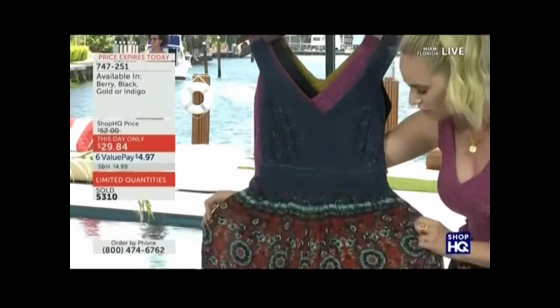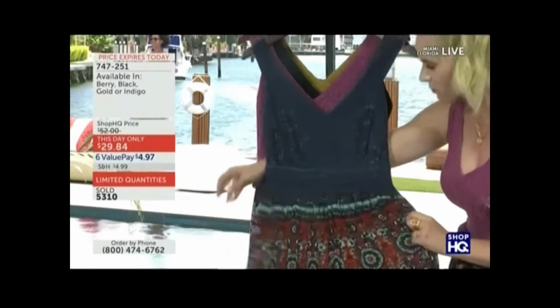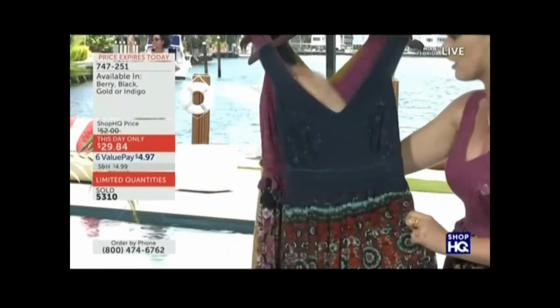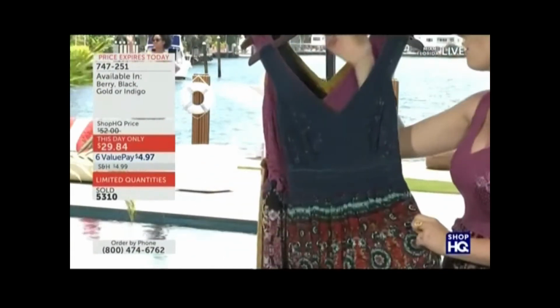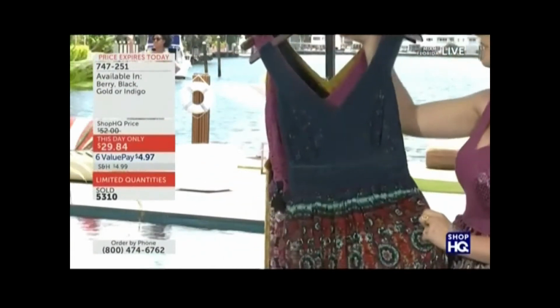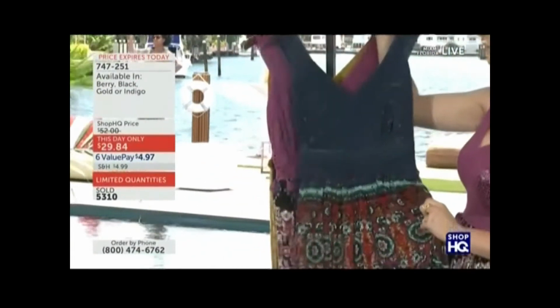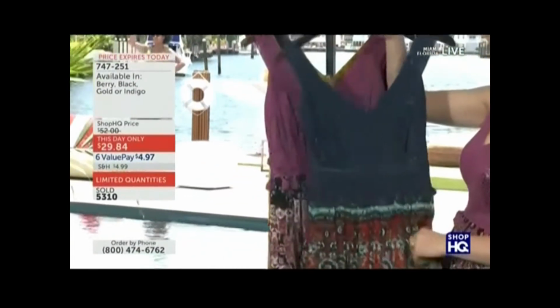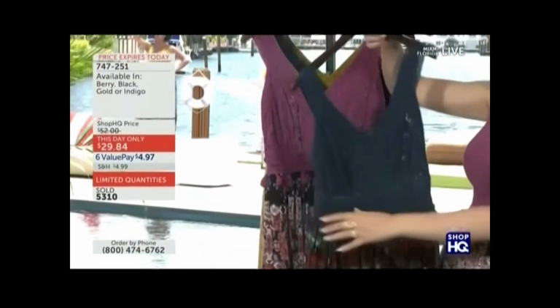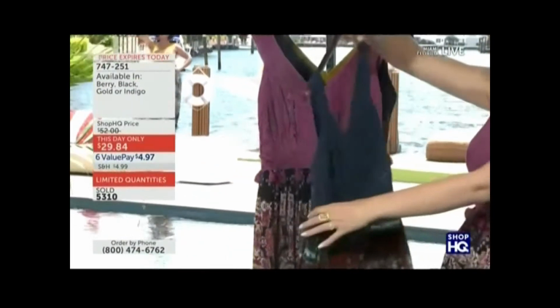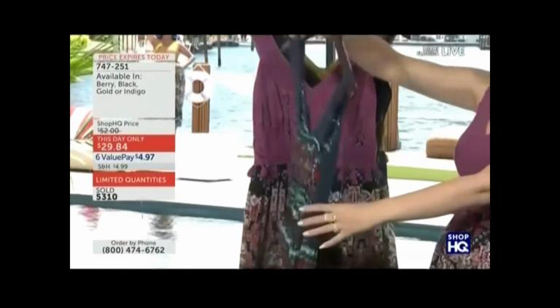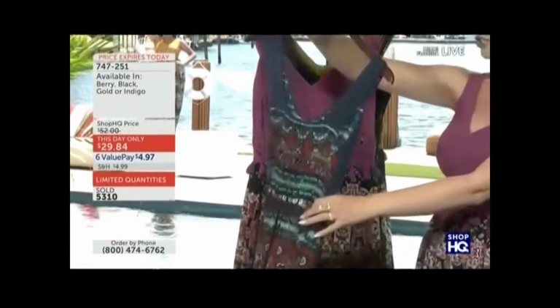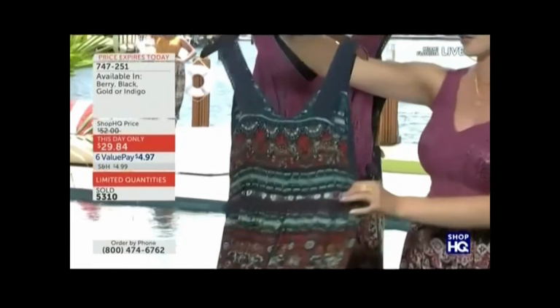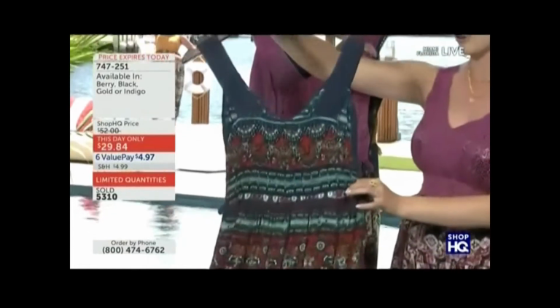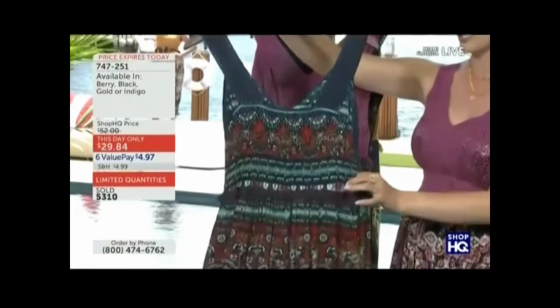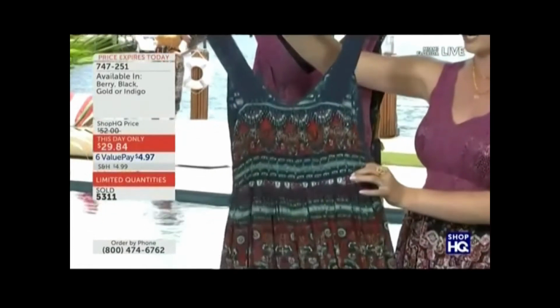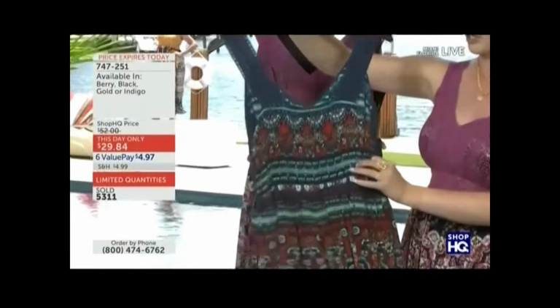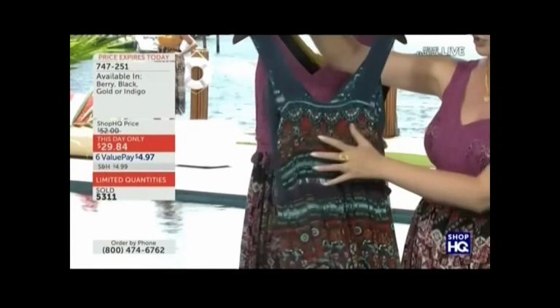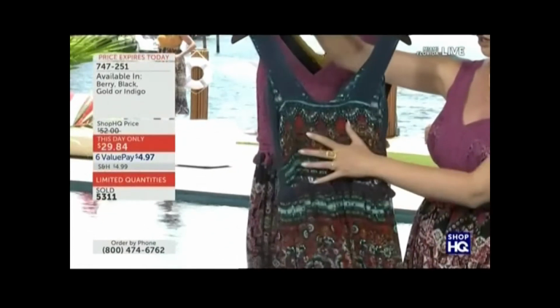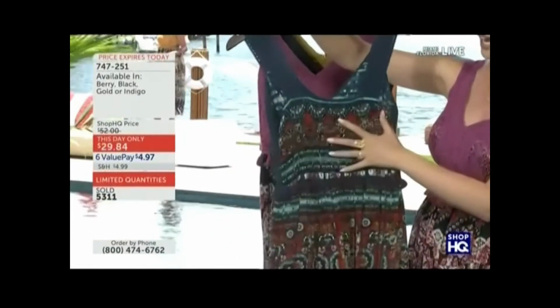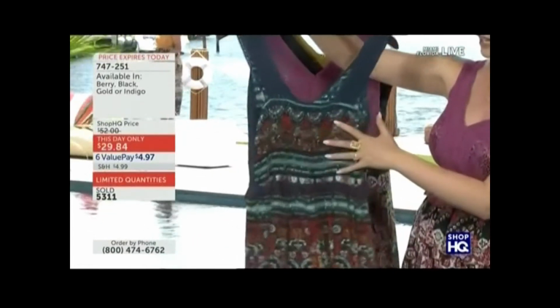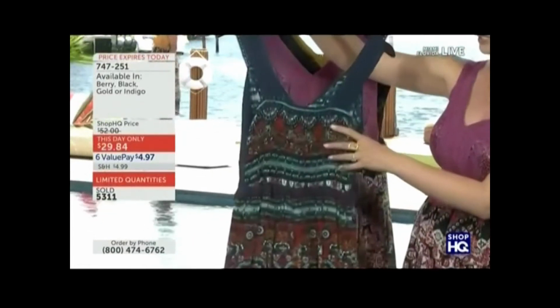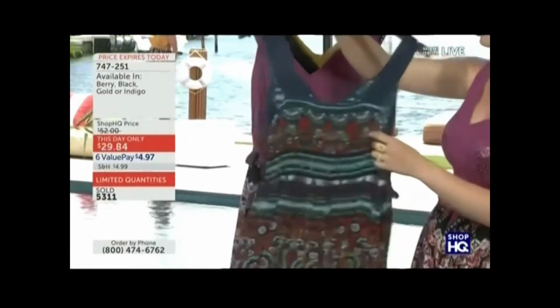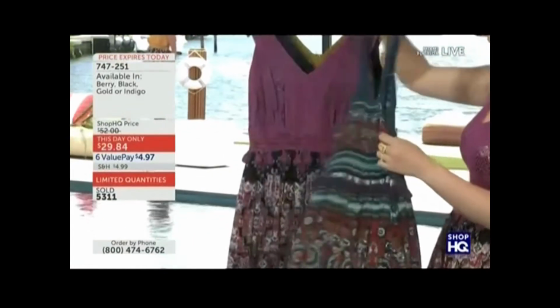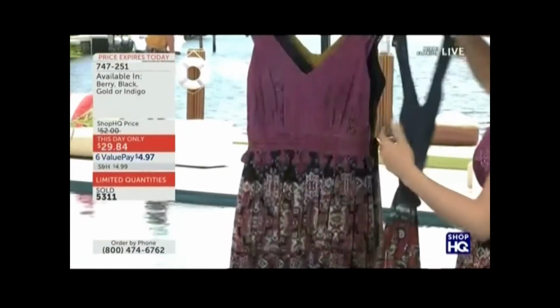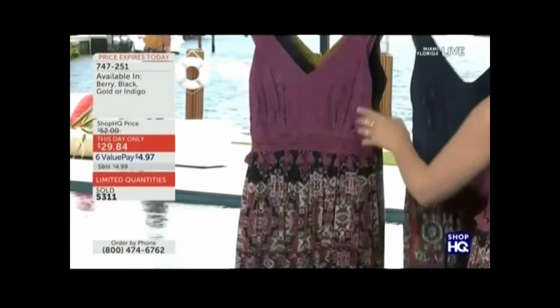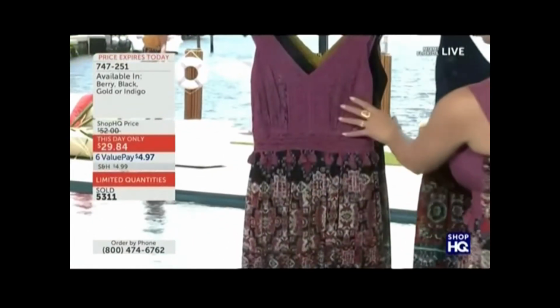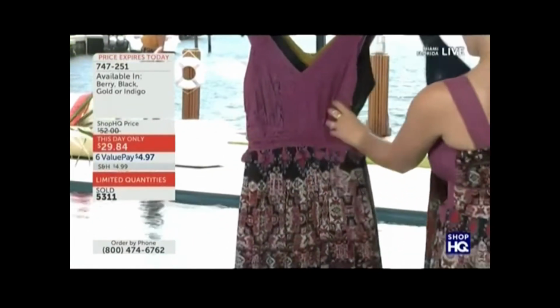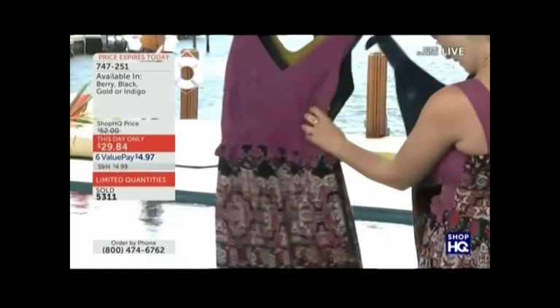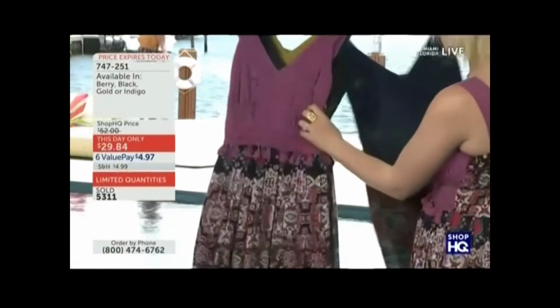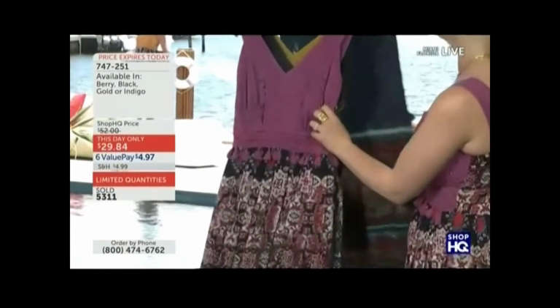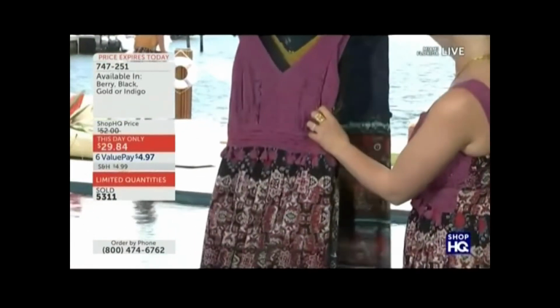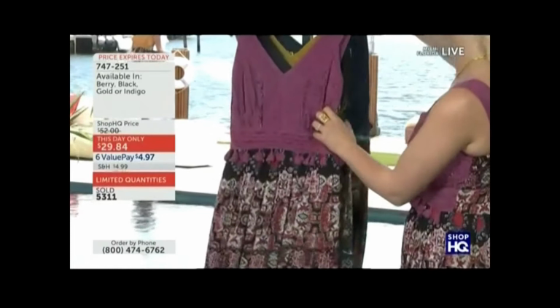Beautiful print all the way through. I do want to turn it around quick — your indigo. You are going to have that smock detailing. Then we go in for the berry.